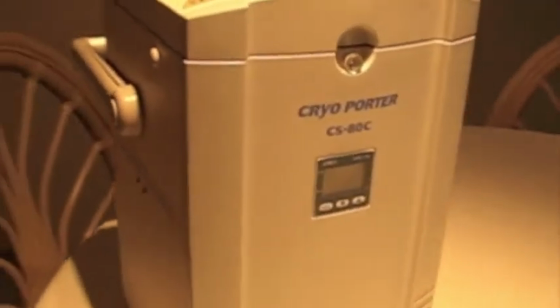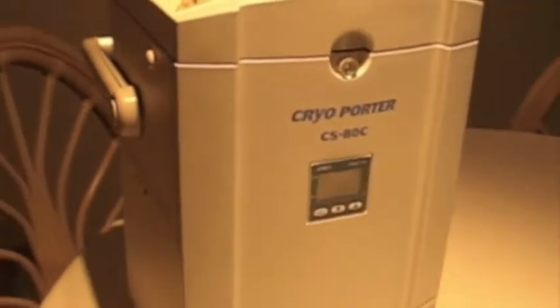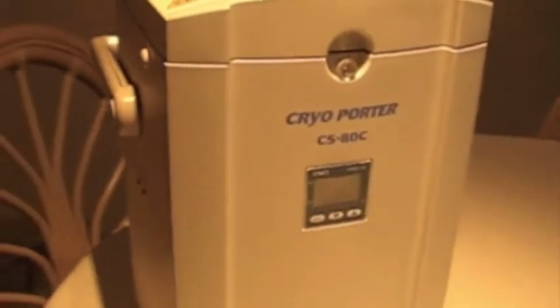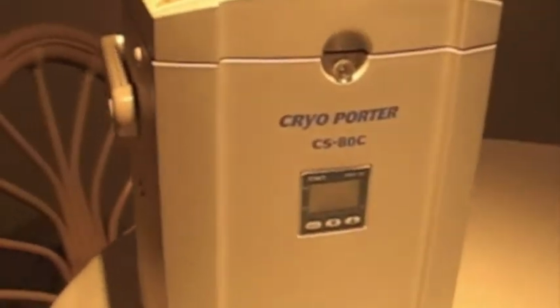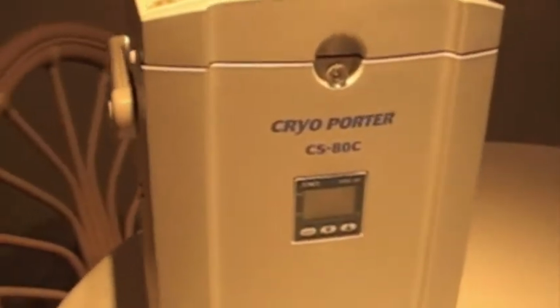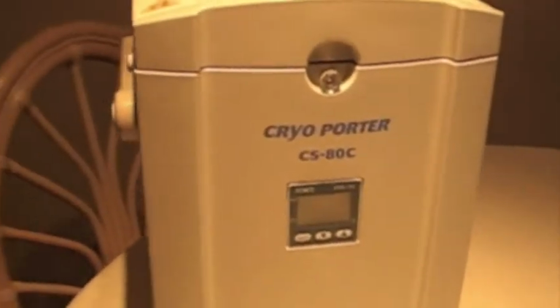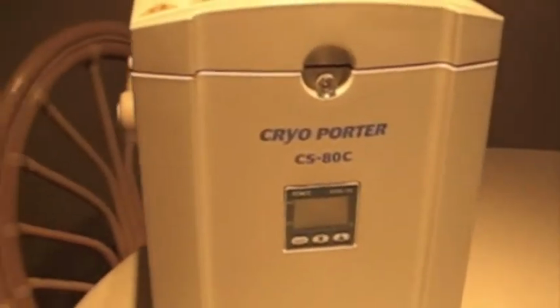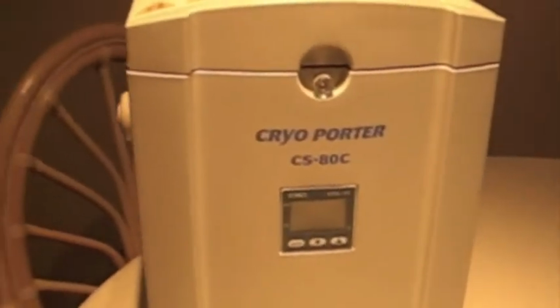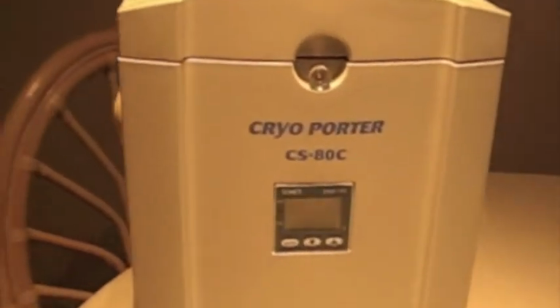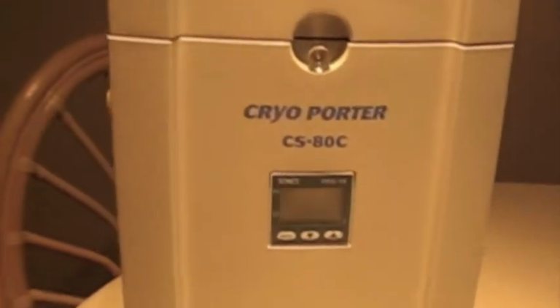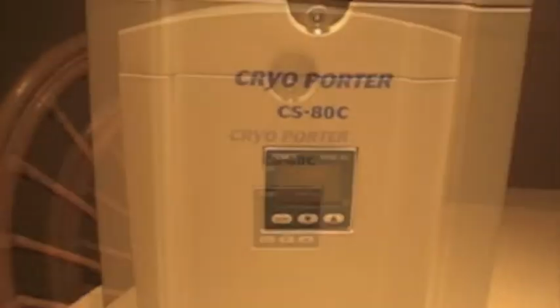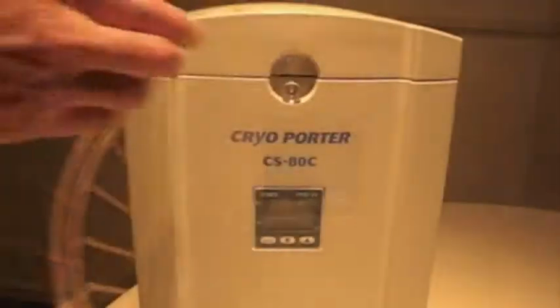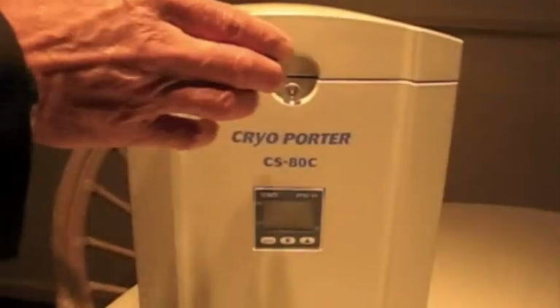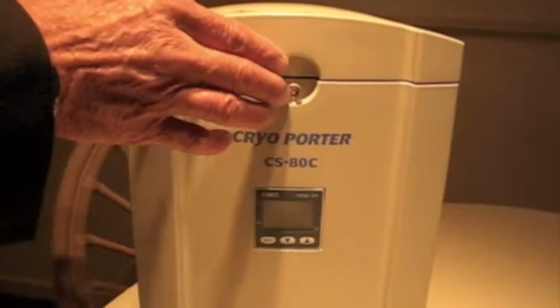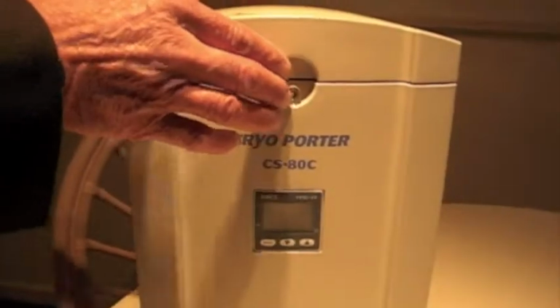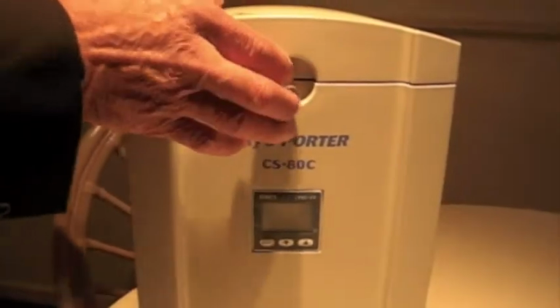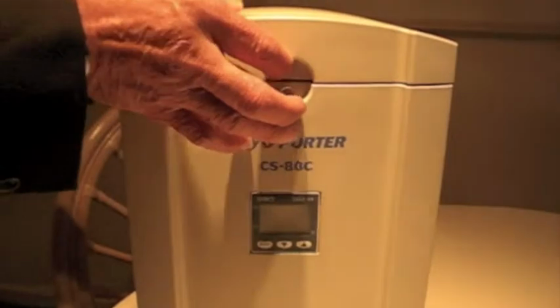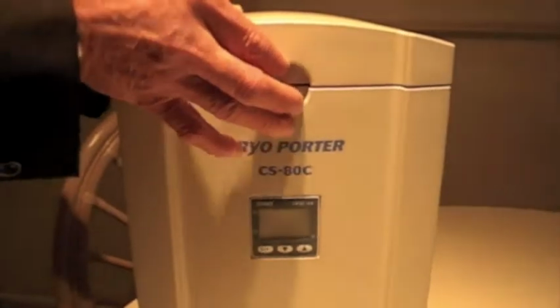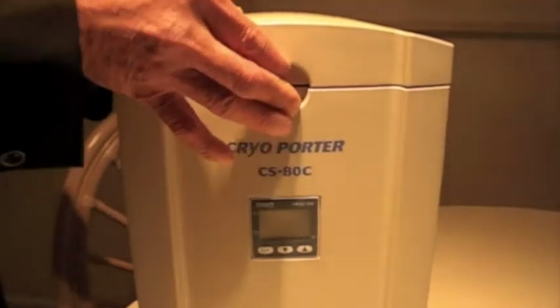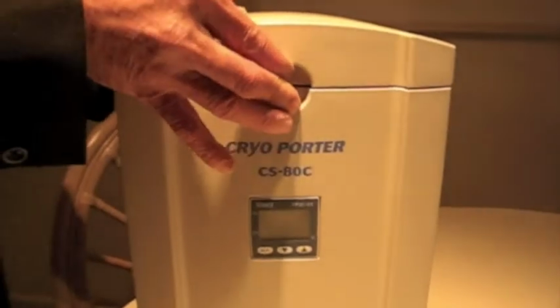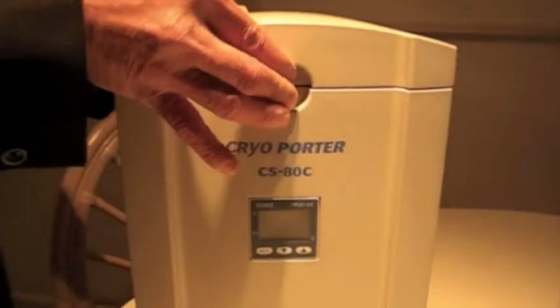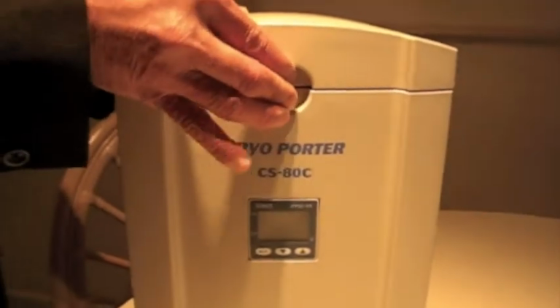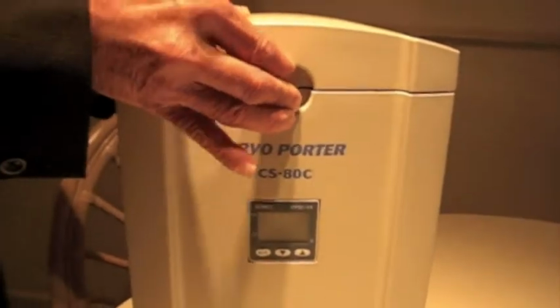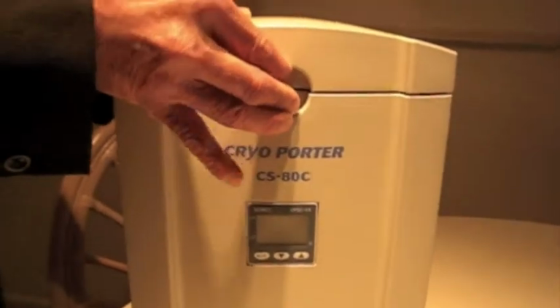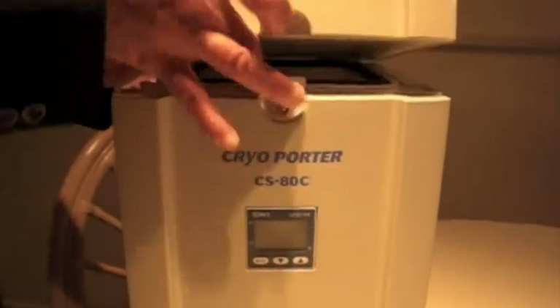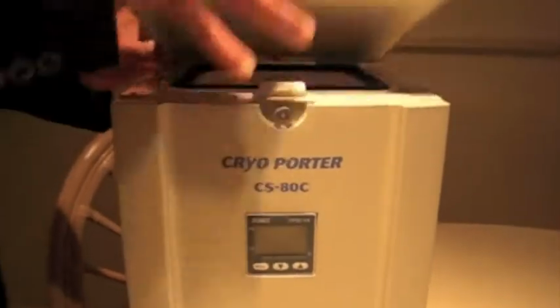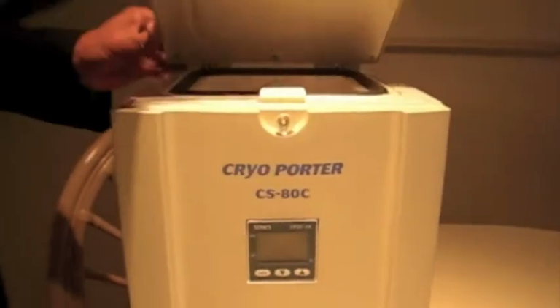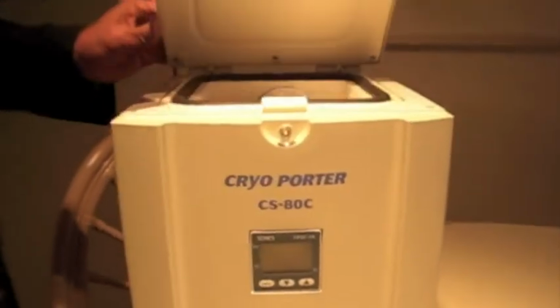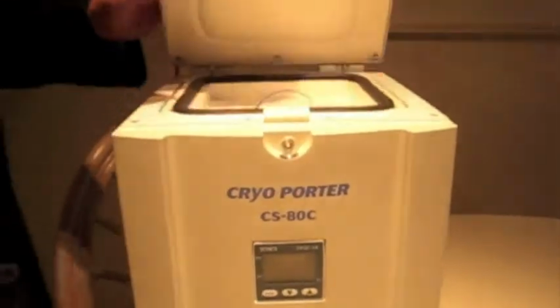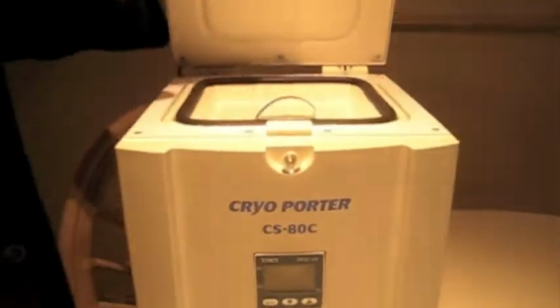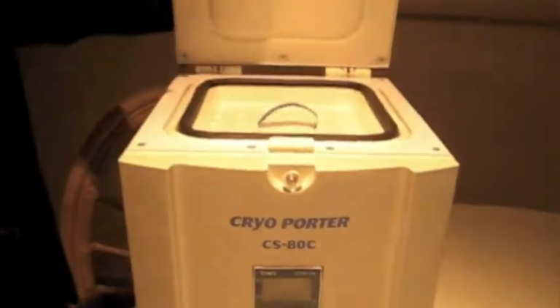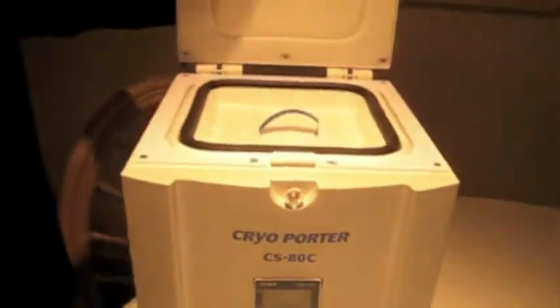Inside the Cryoporter contains a removable aluminum block that can be customized to fit your specimen needs.